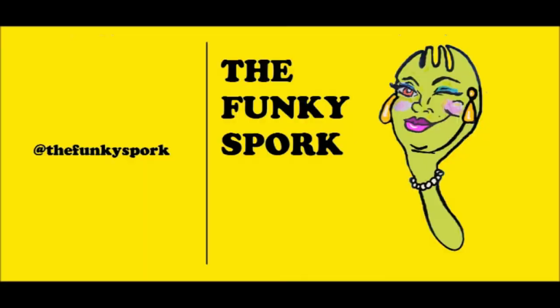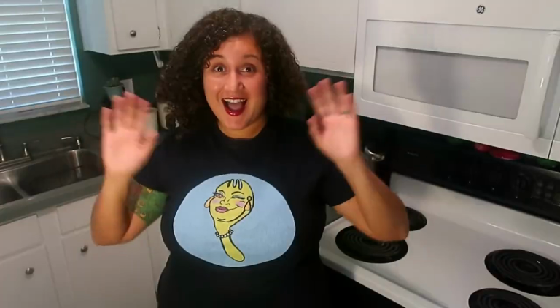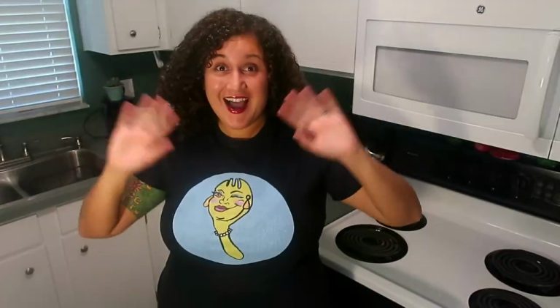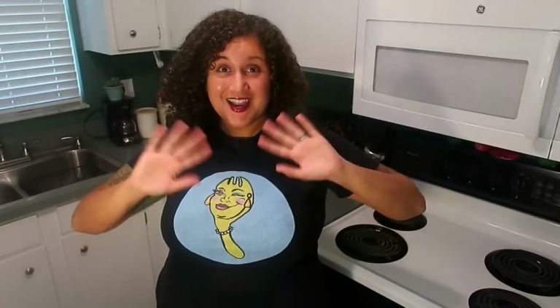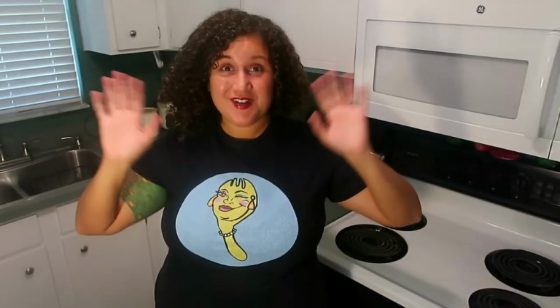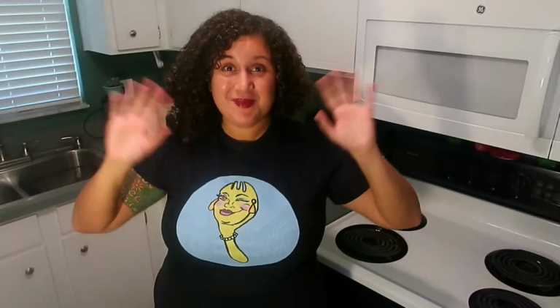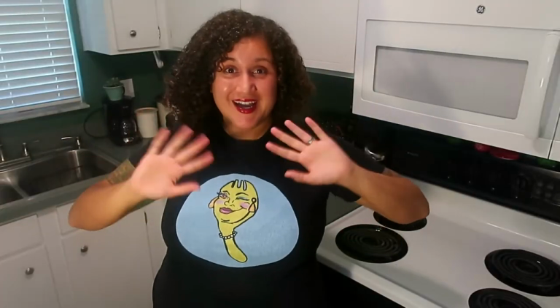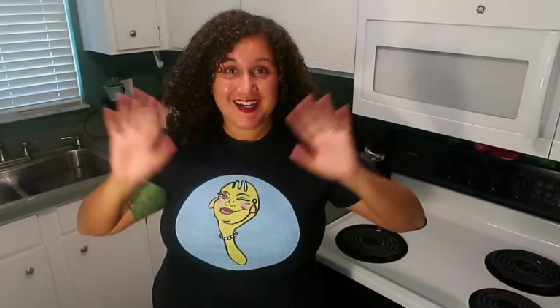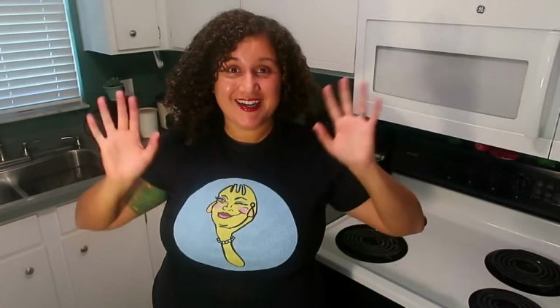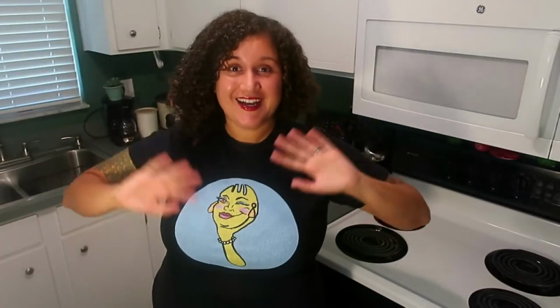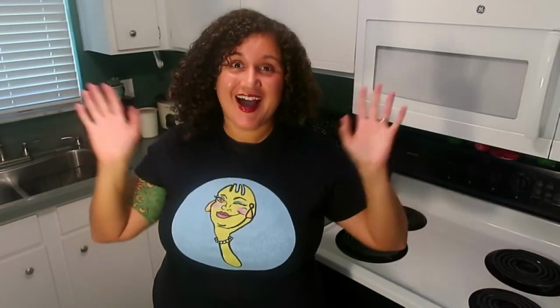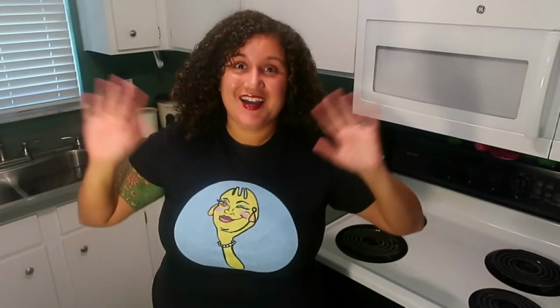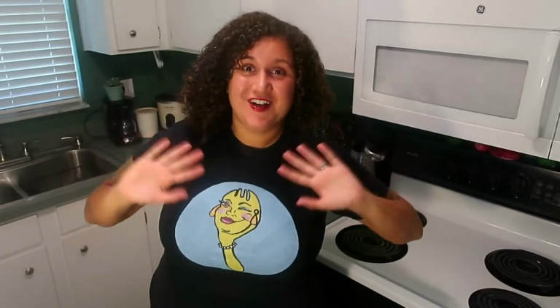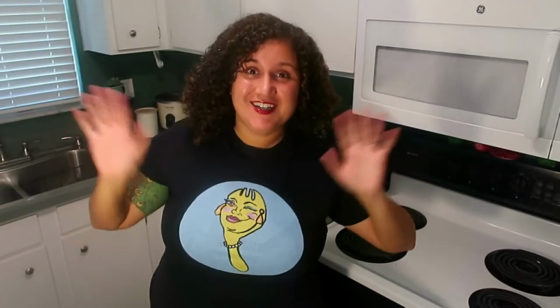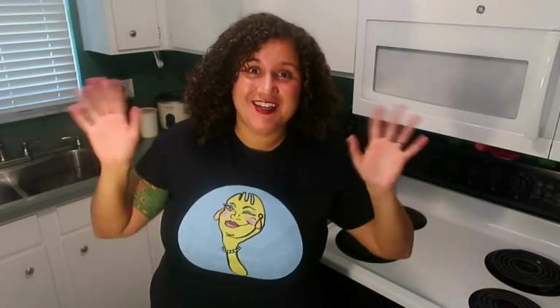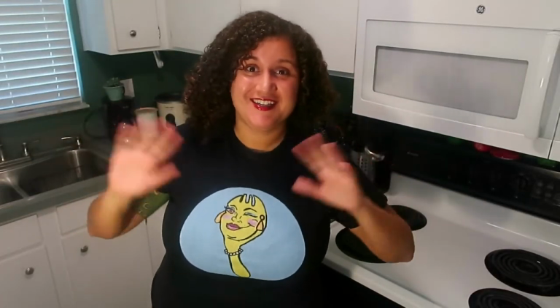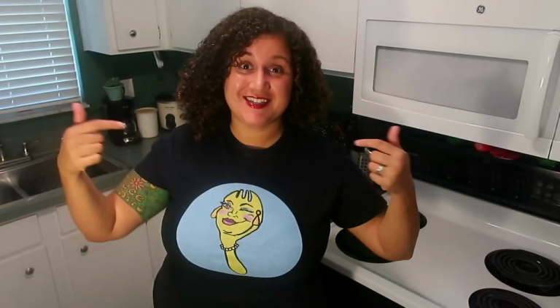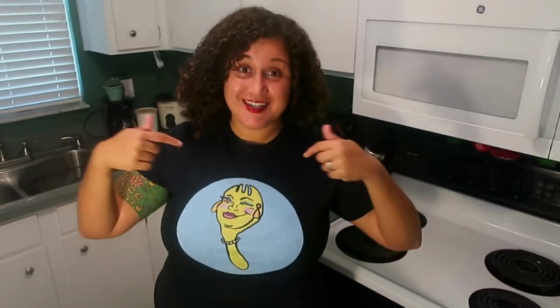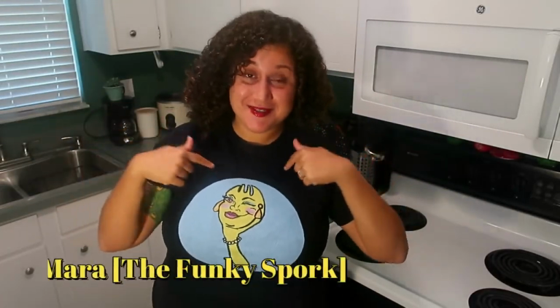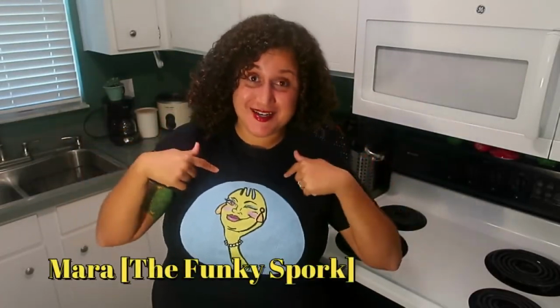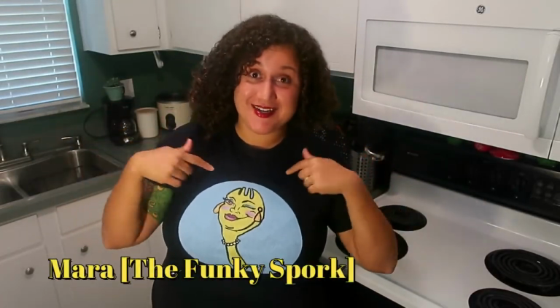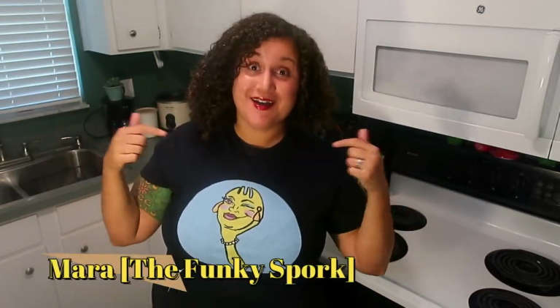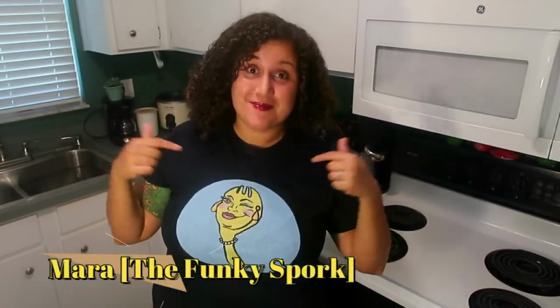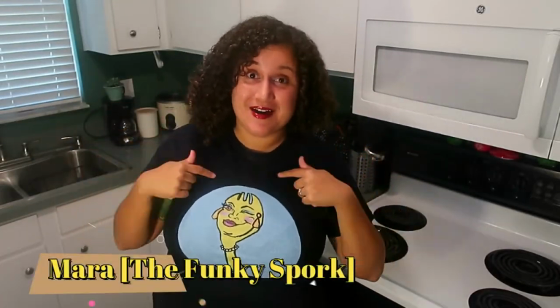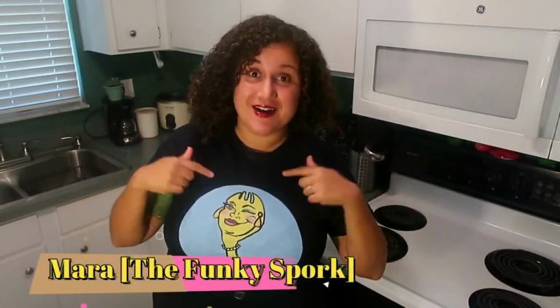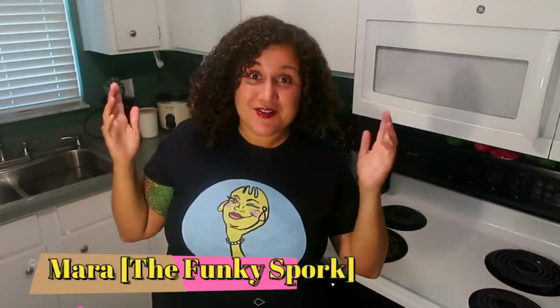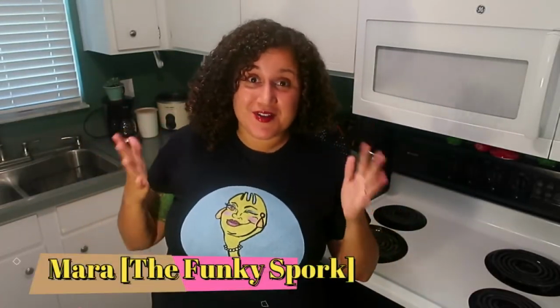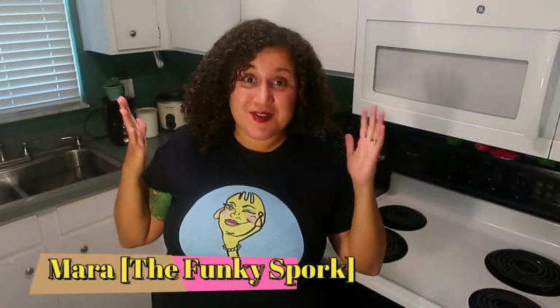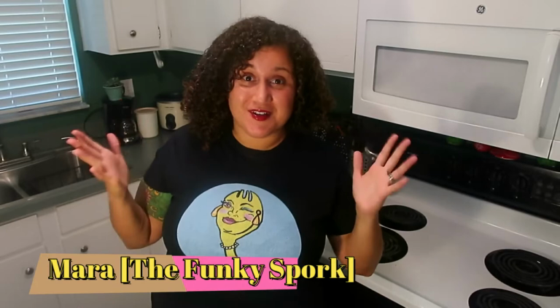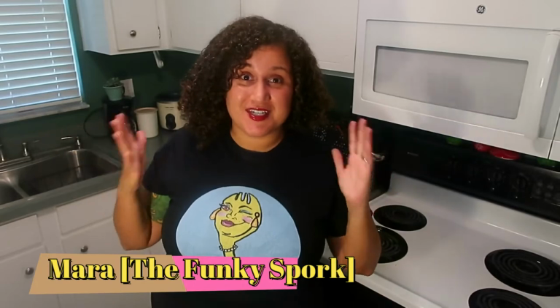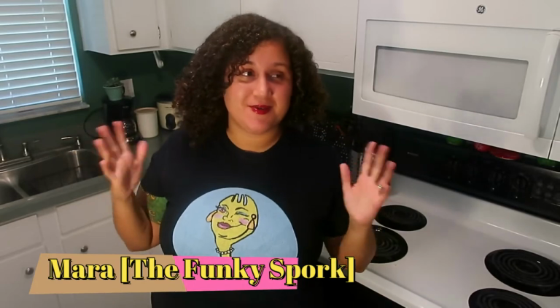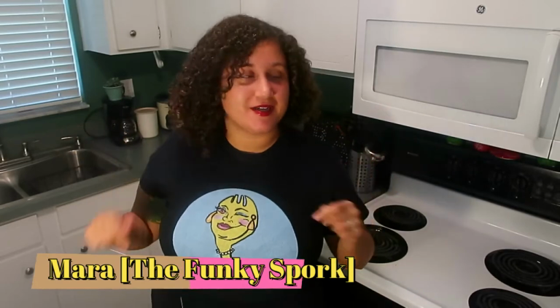Hi everybody! Hi Funkies! It's me, Mara, from the Funkies Park.